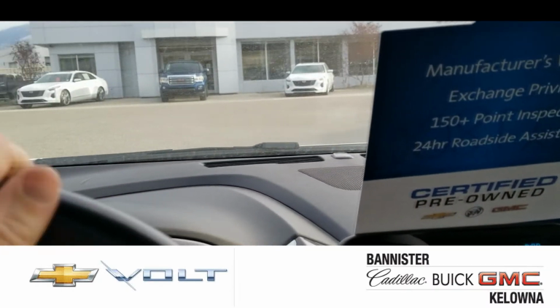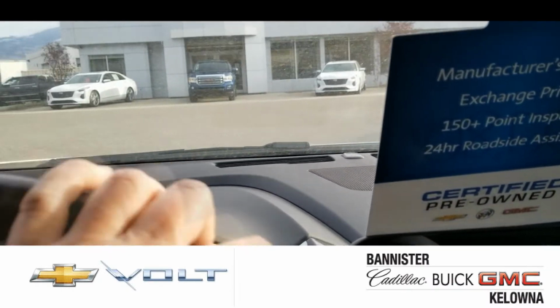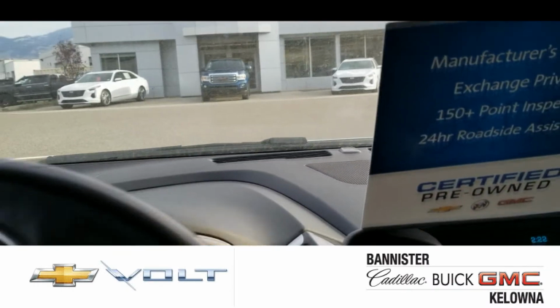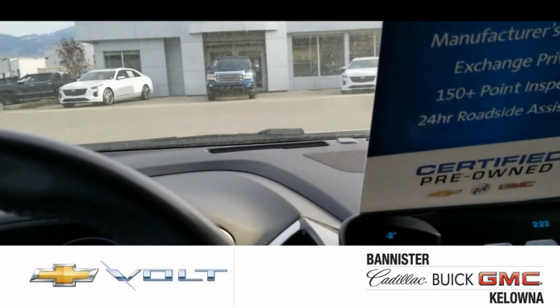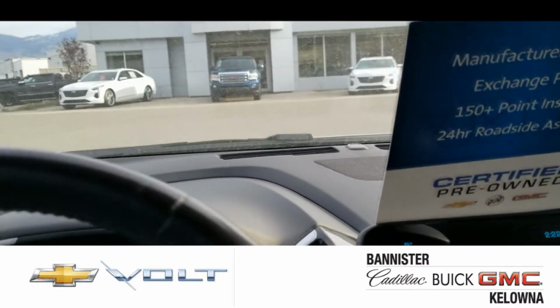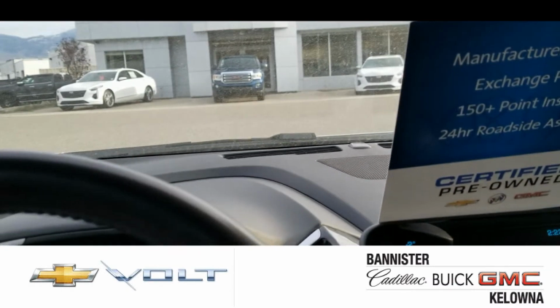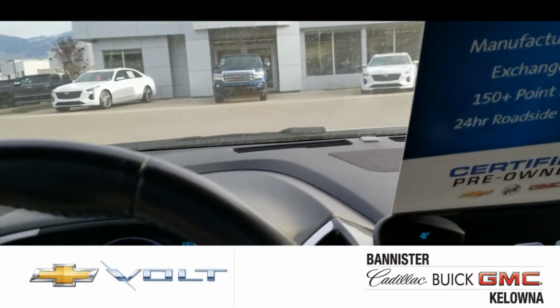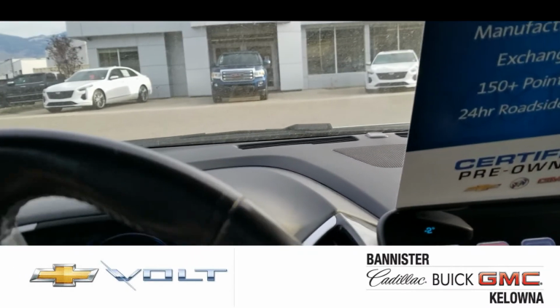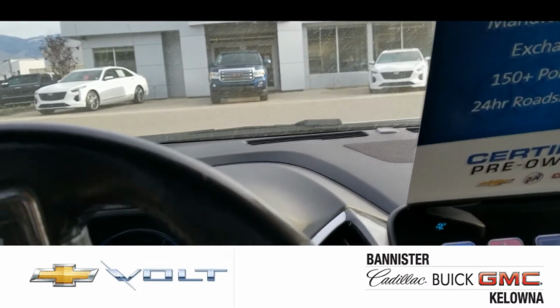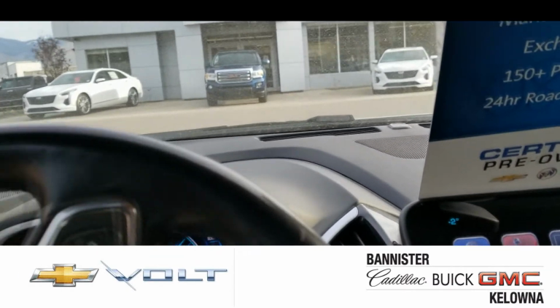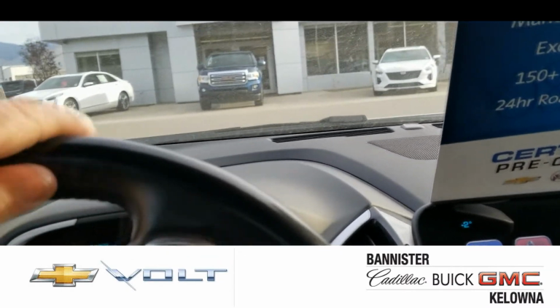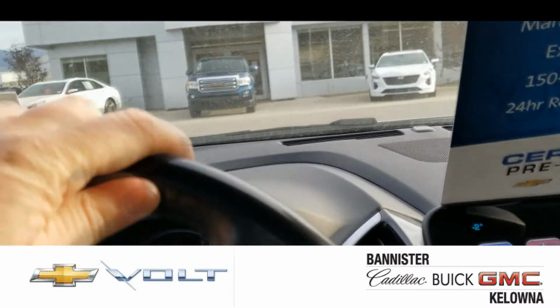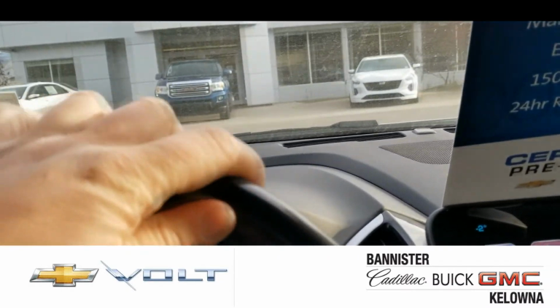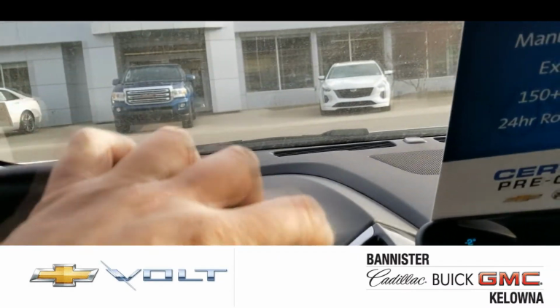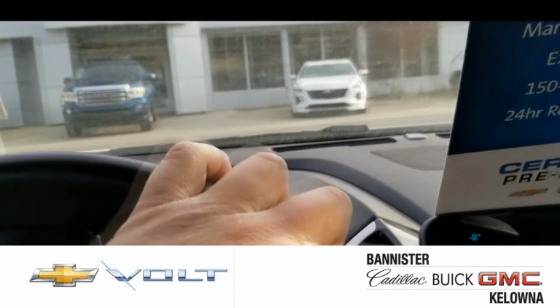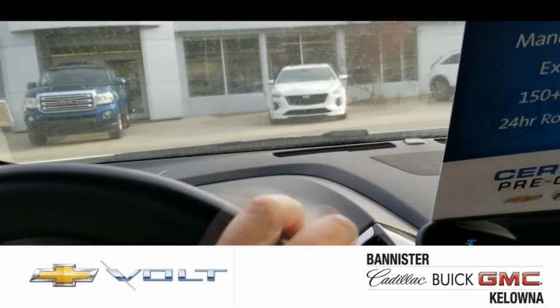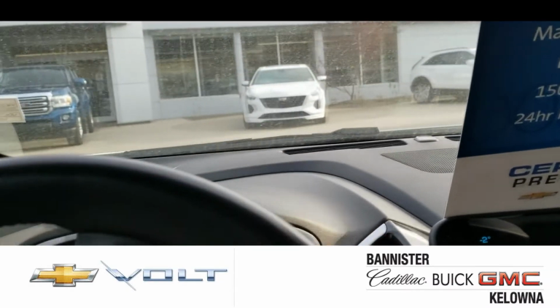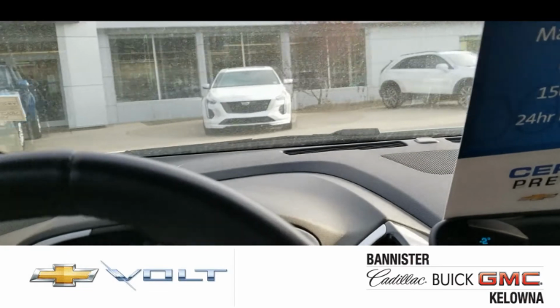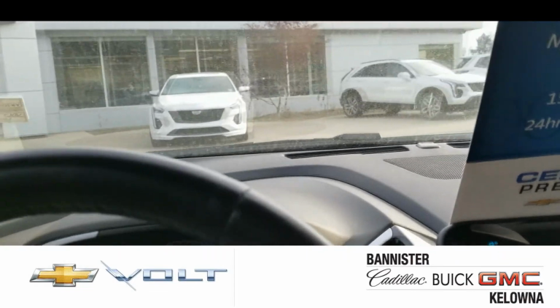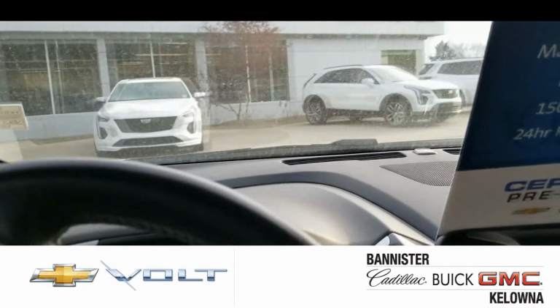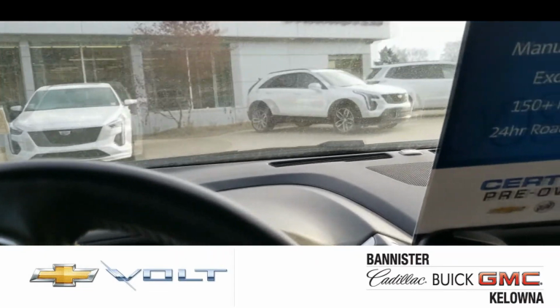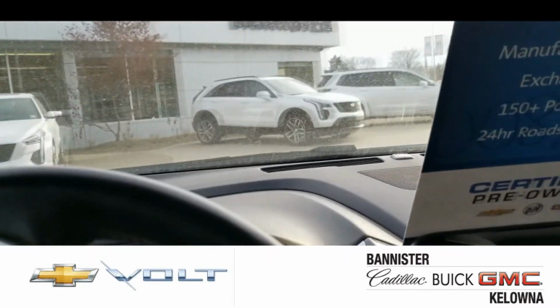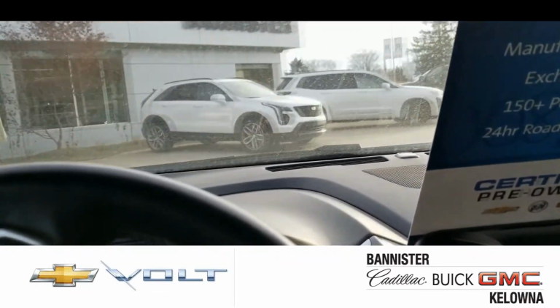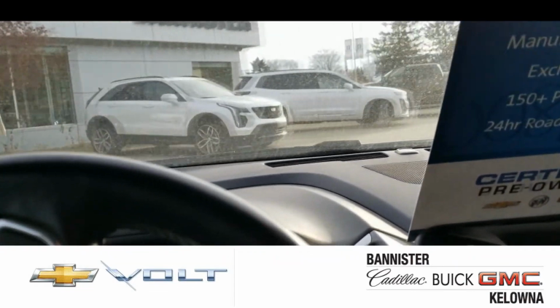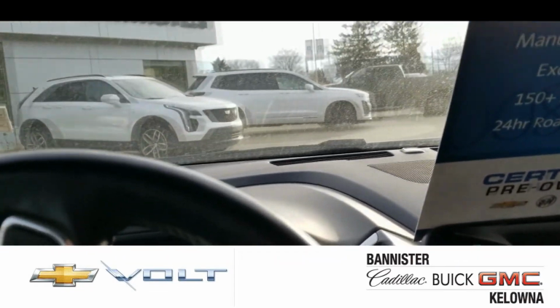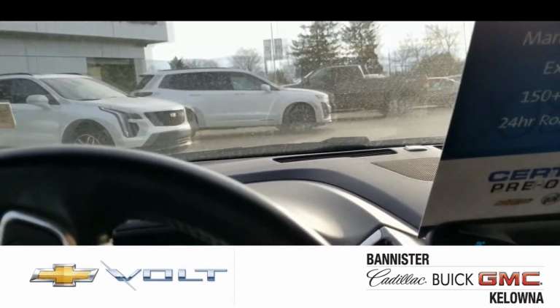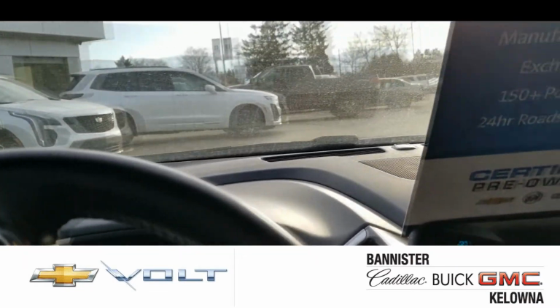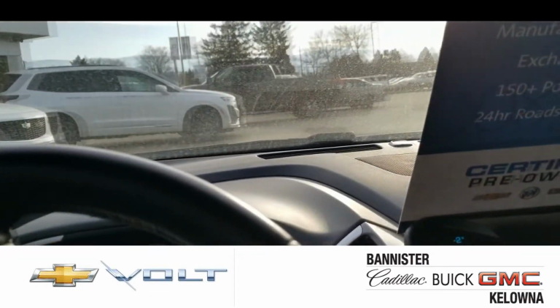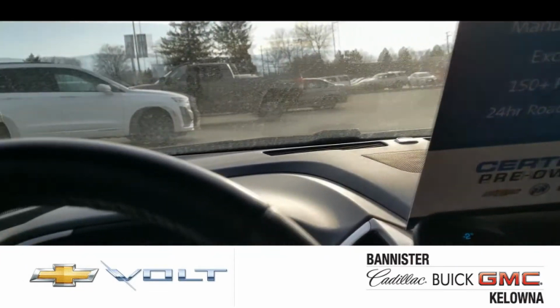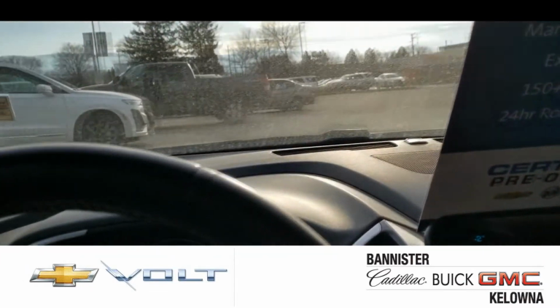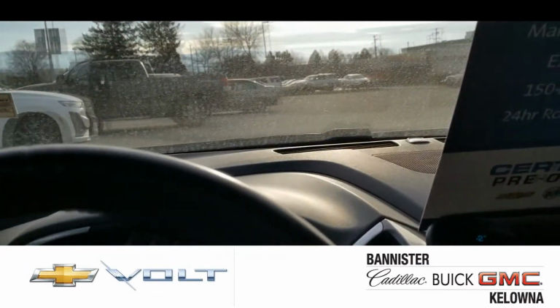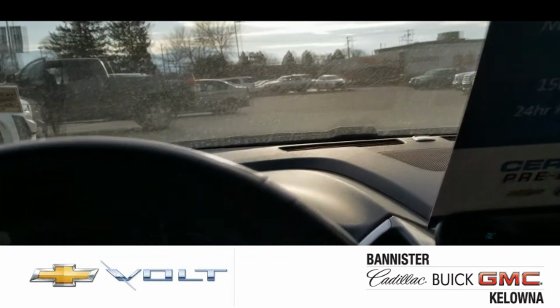Just listen to how quiet this Volt drives. It handles very nice, turns the corners nice and tight.